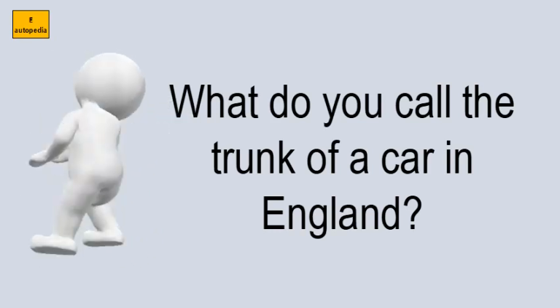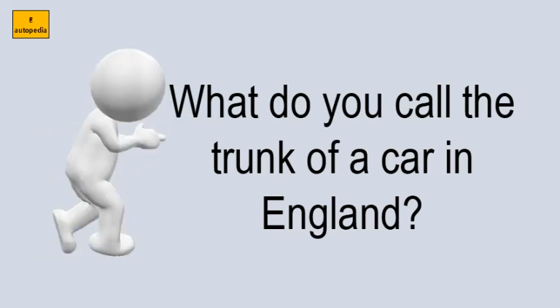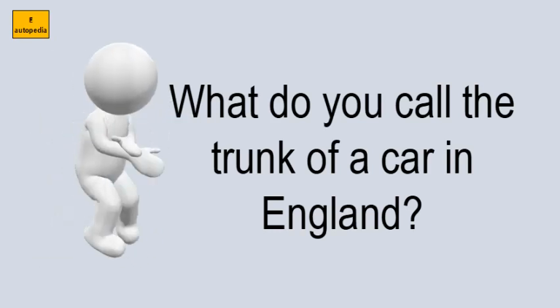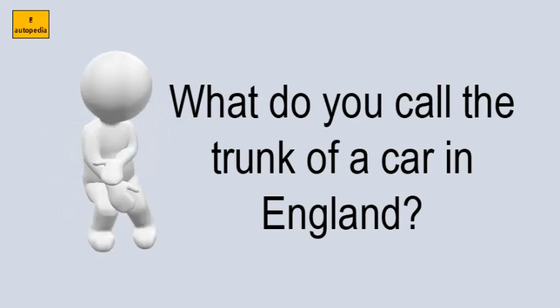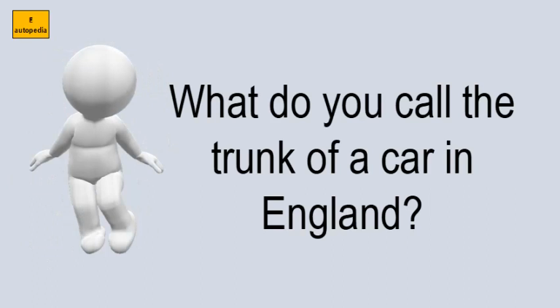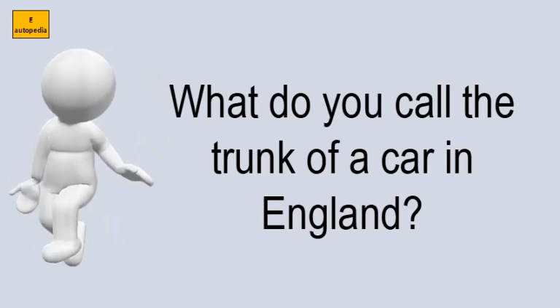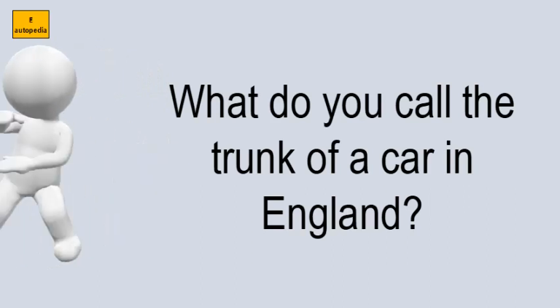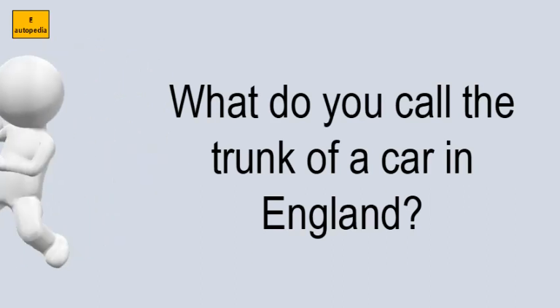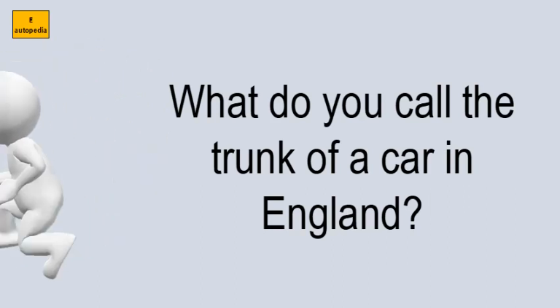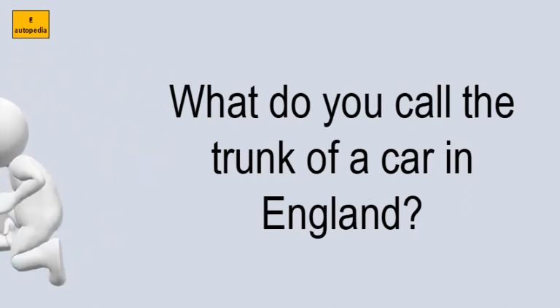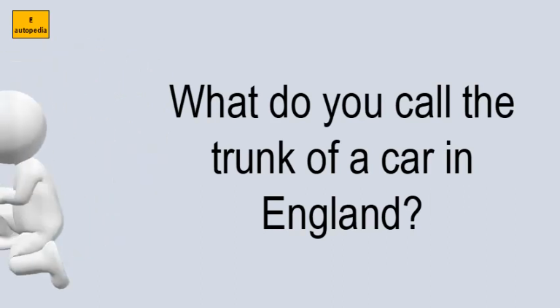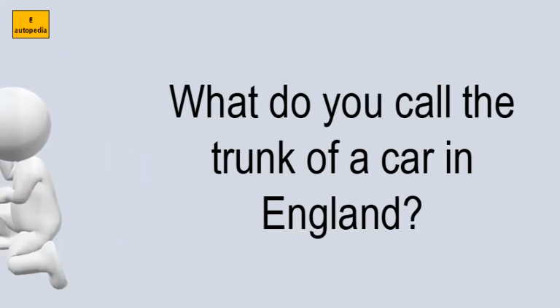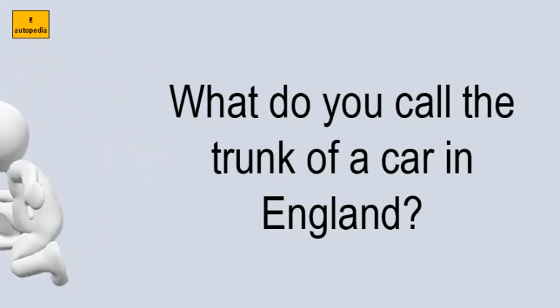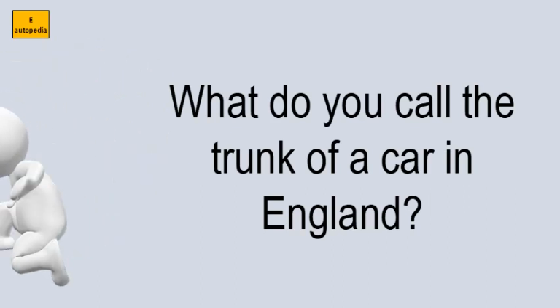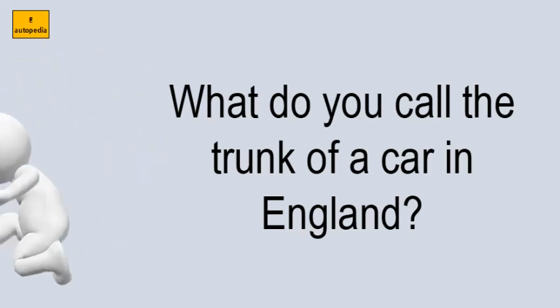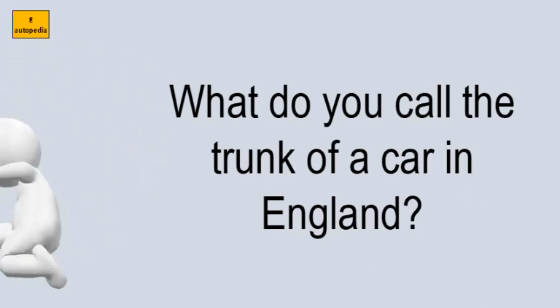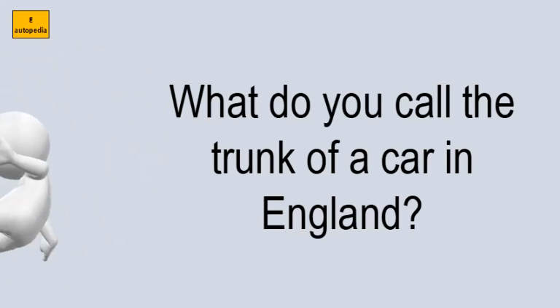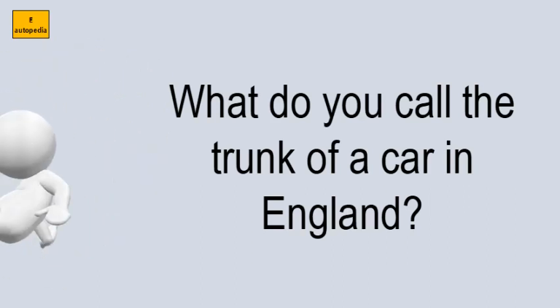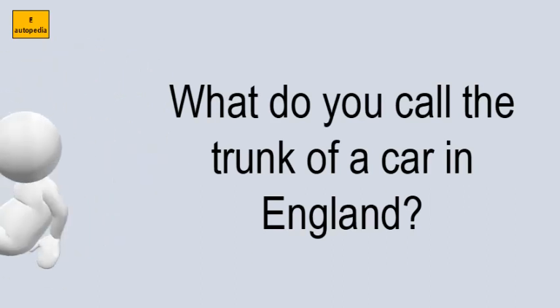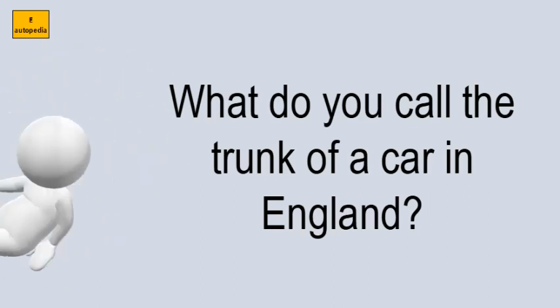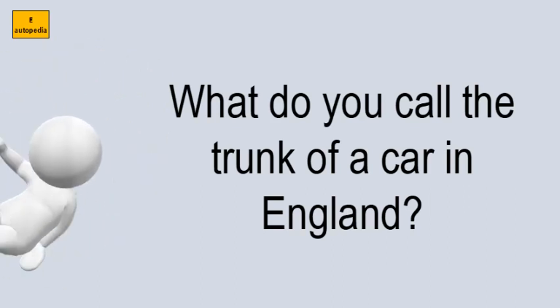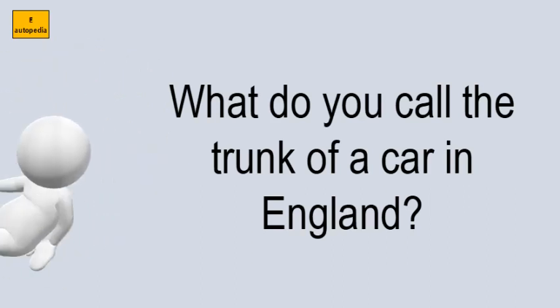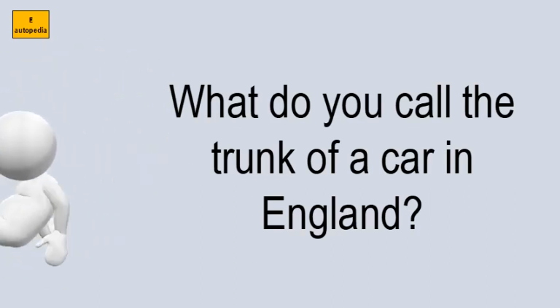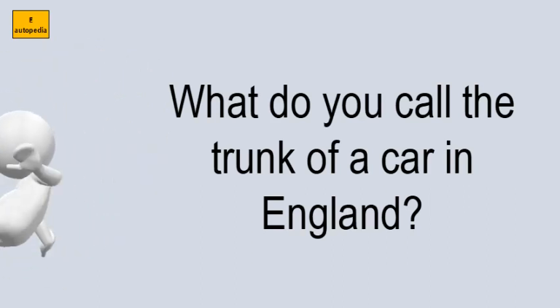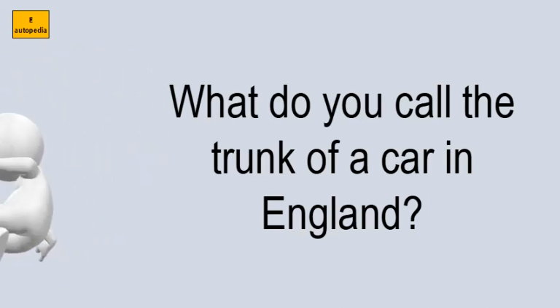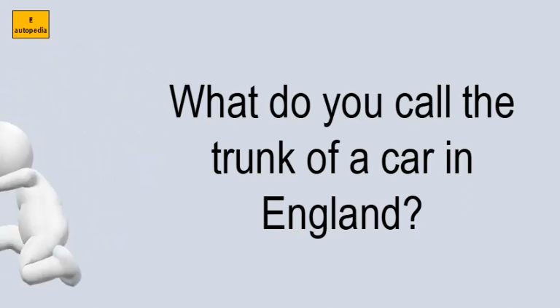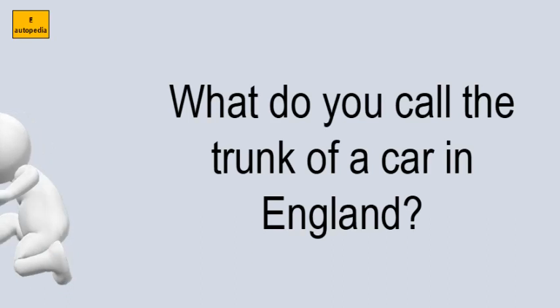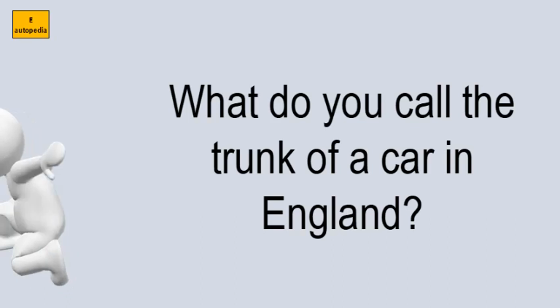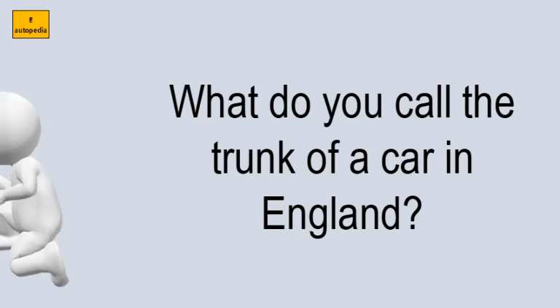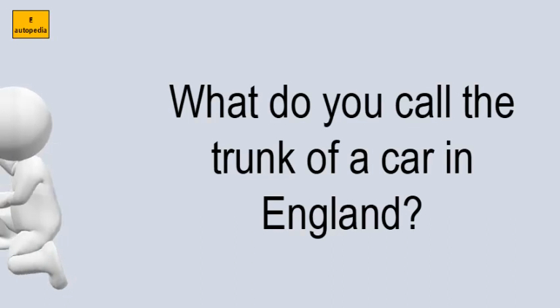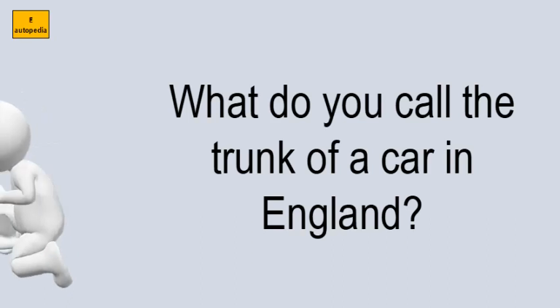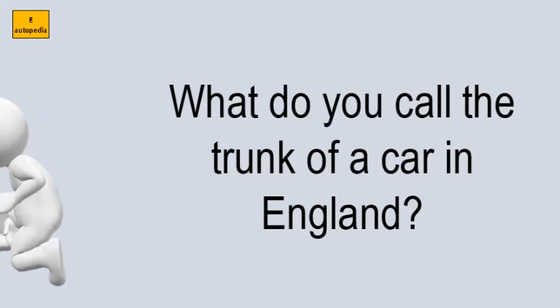The wing is the fender of the car. The bonnet is the hood of the car. Trunk call is not used in modern British English.